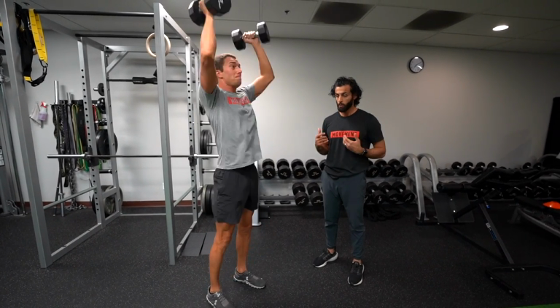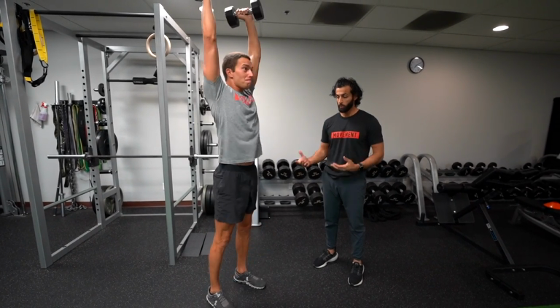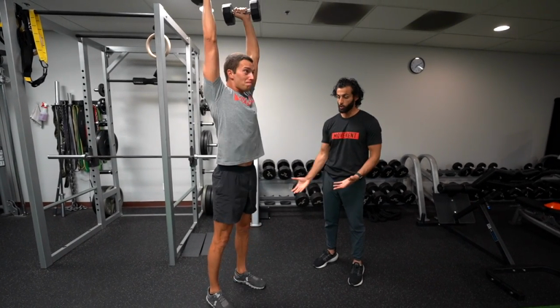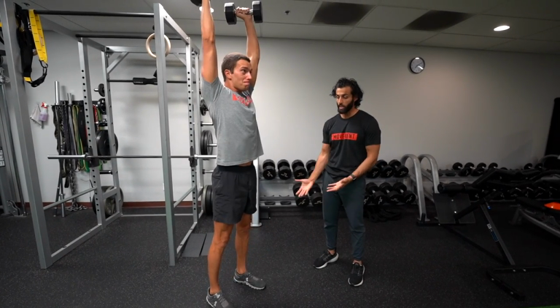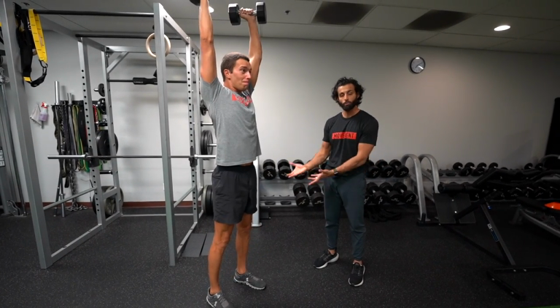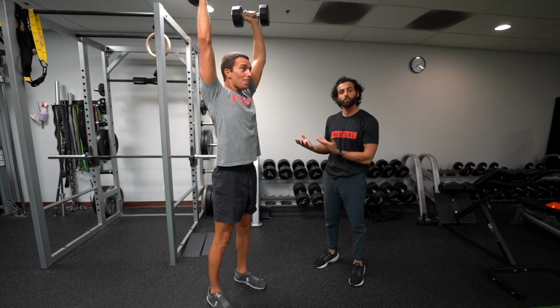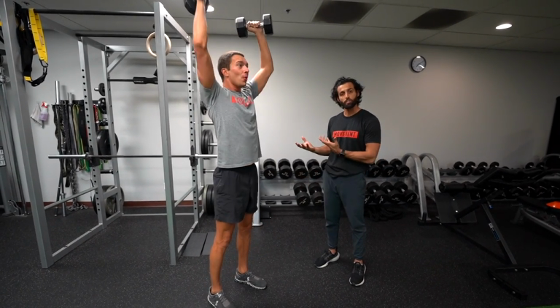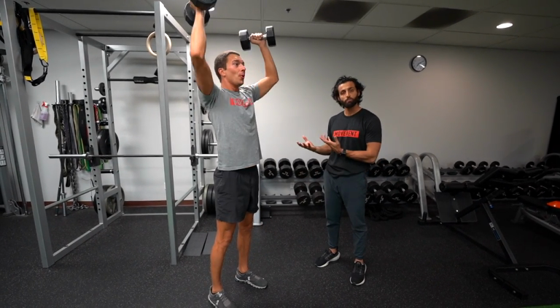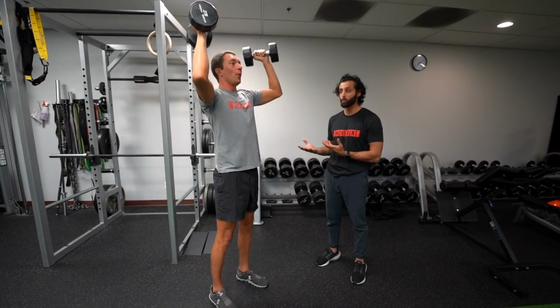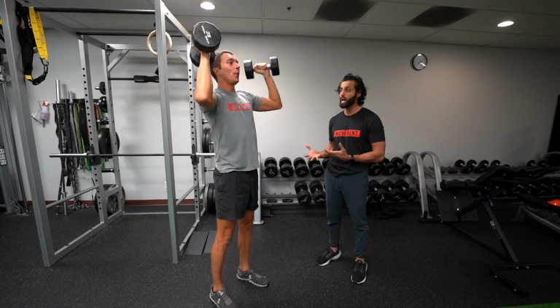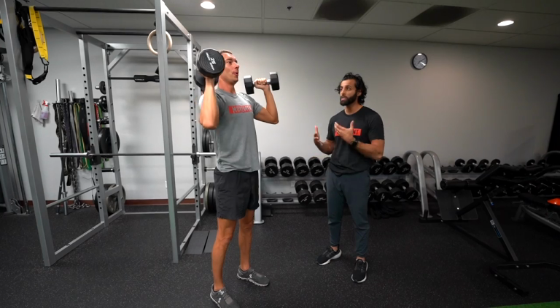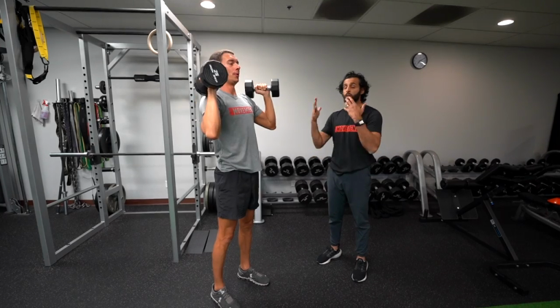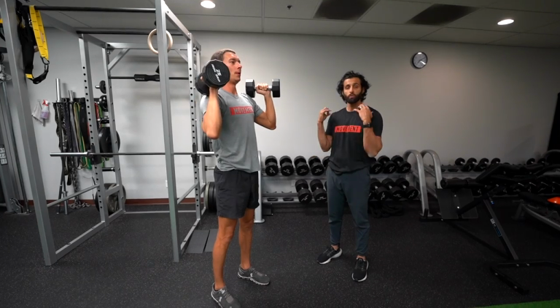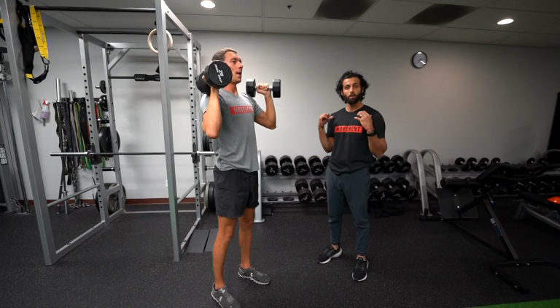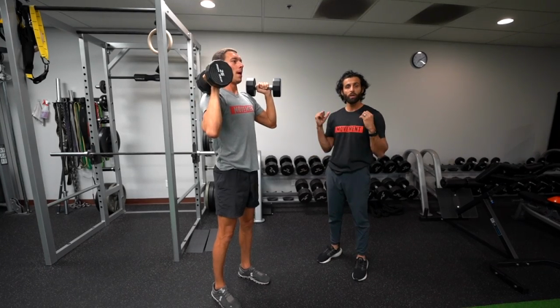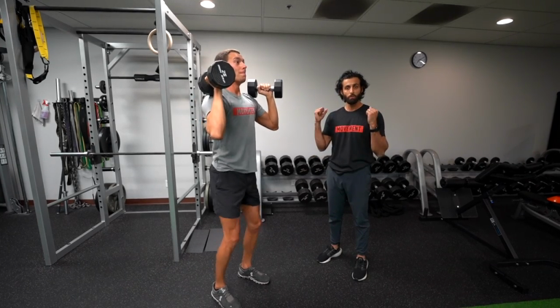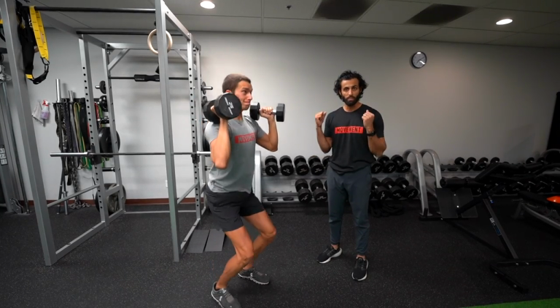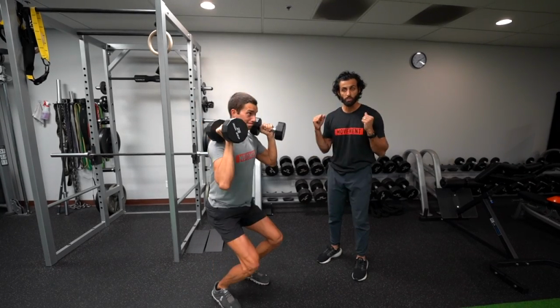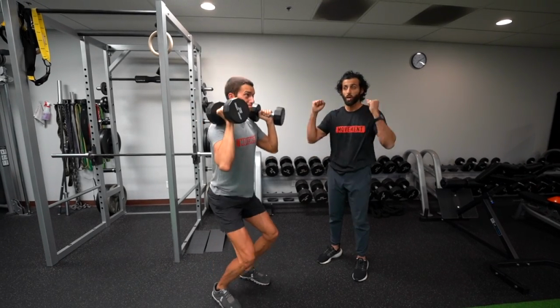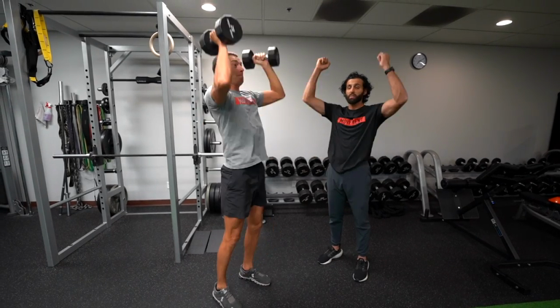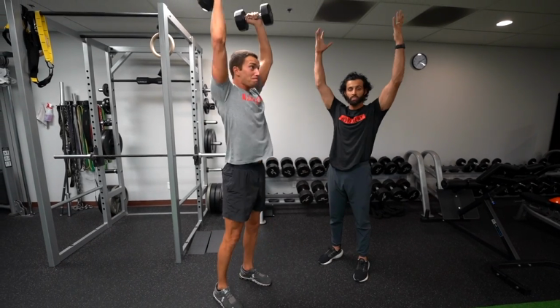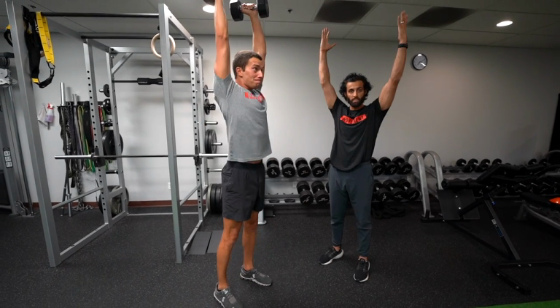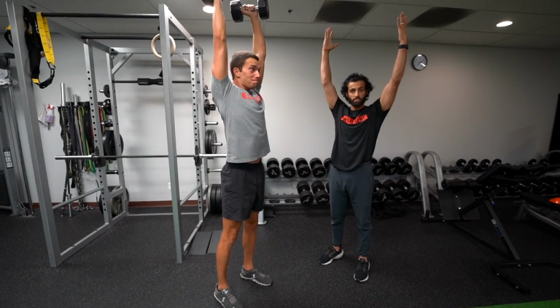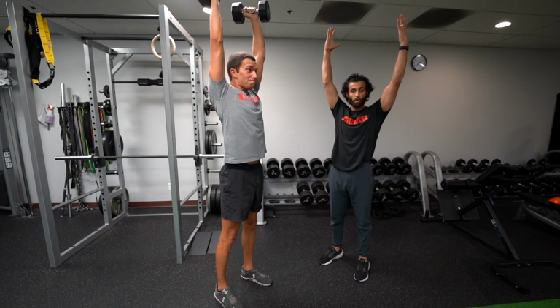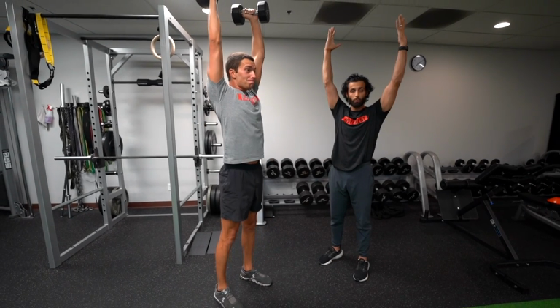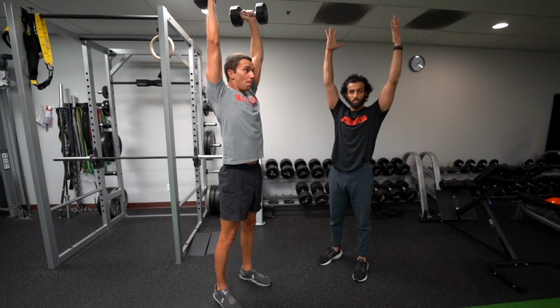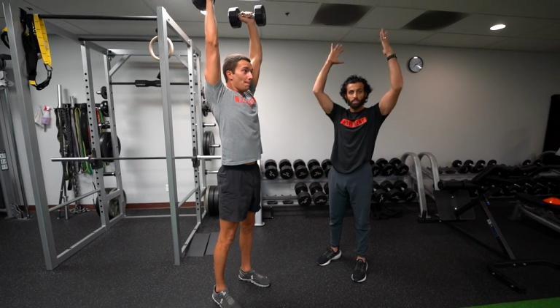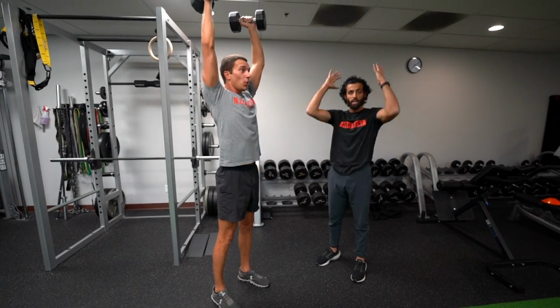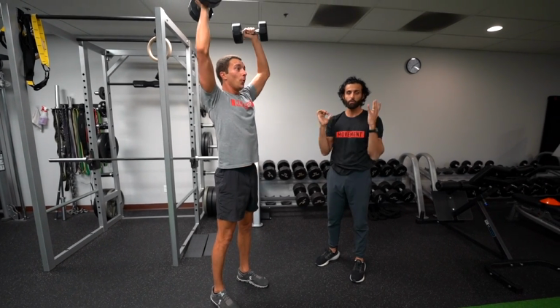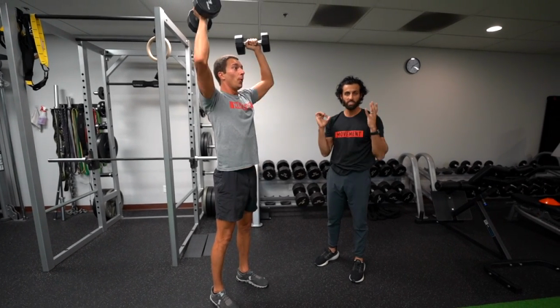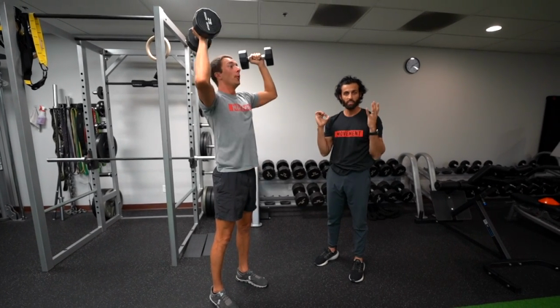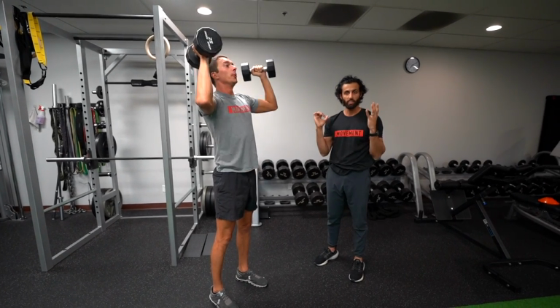We want to transfer all the energy from the ground through the dumbbells and make sure we're stopping in this nice tall position and resetting here.